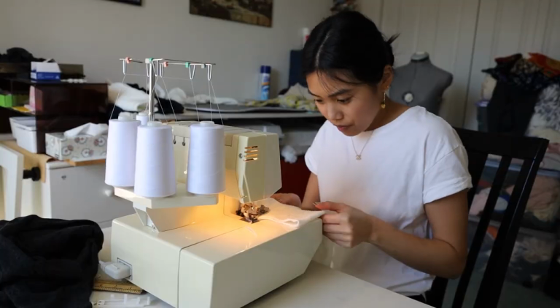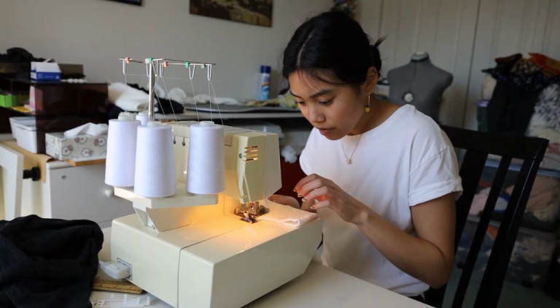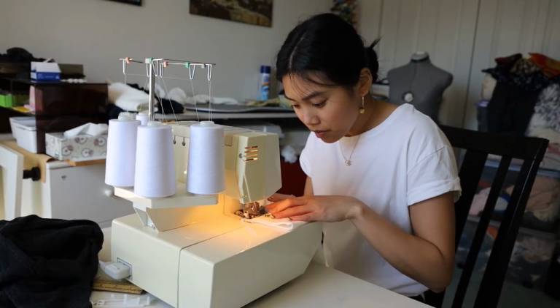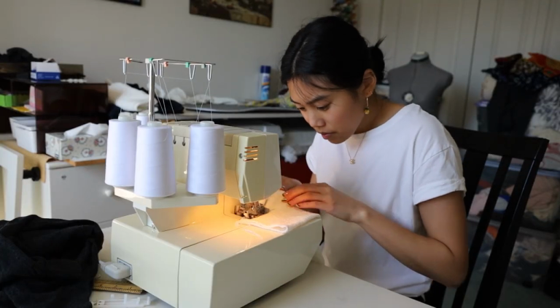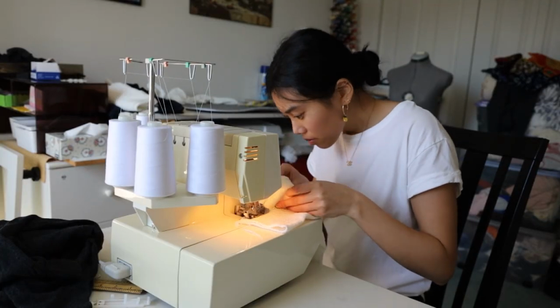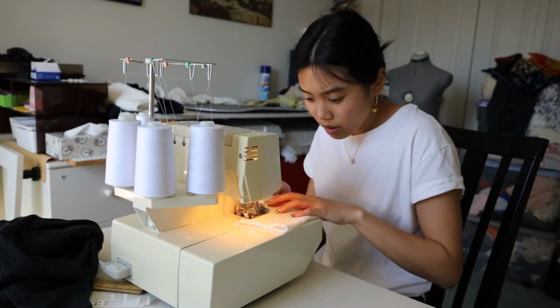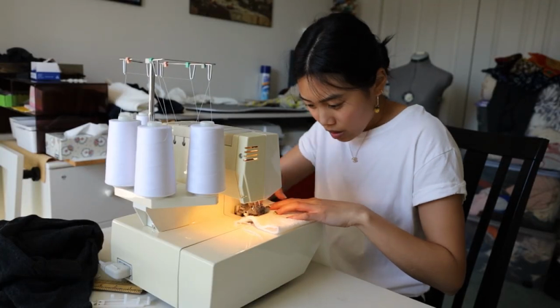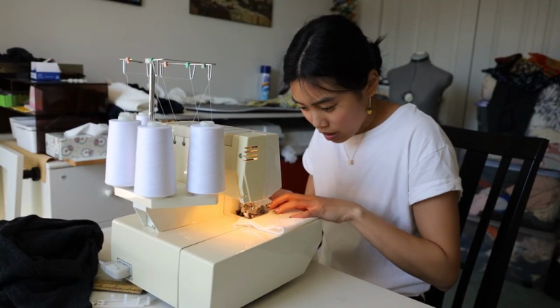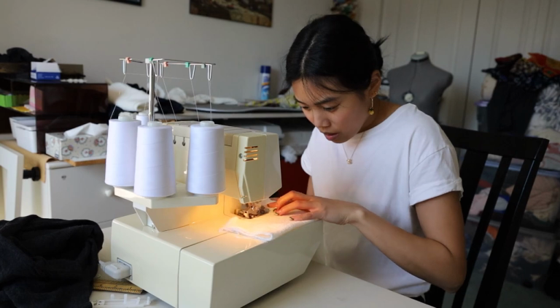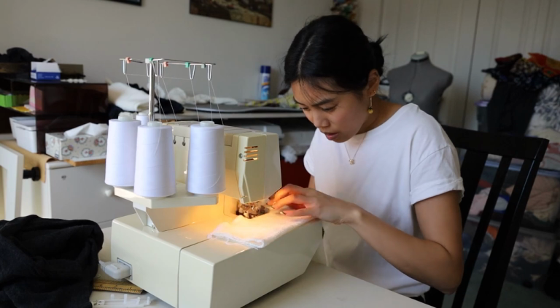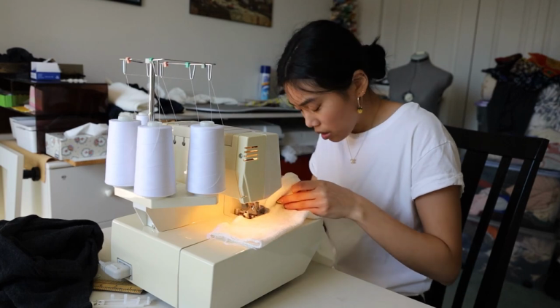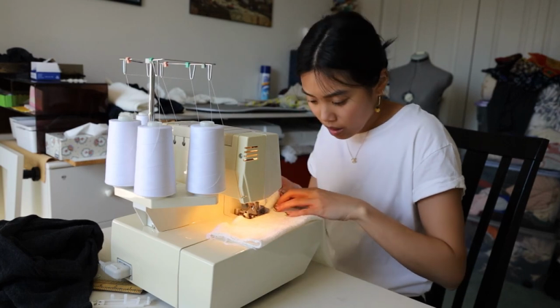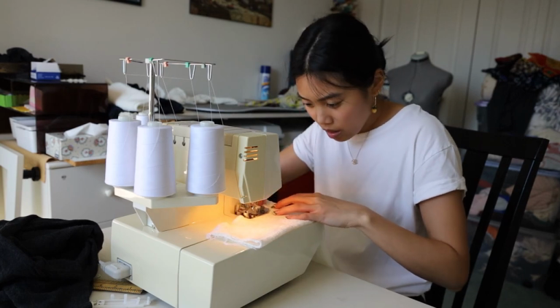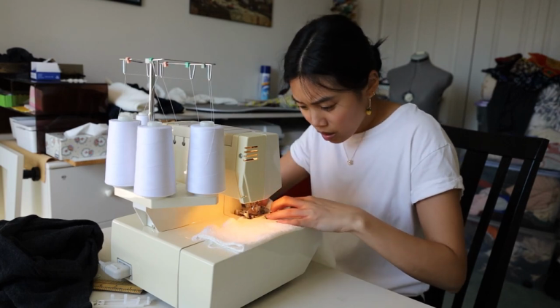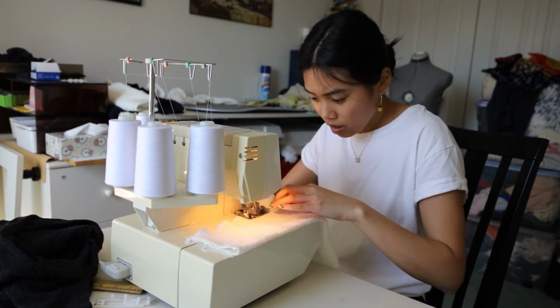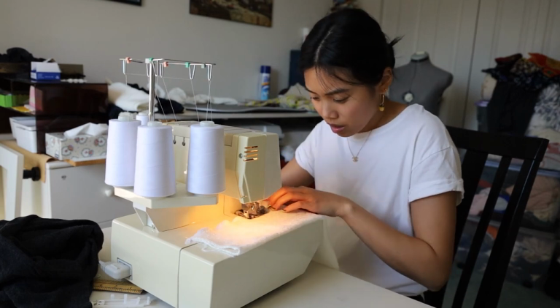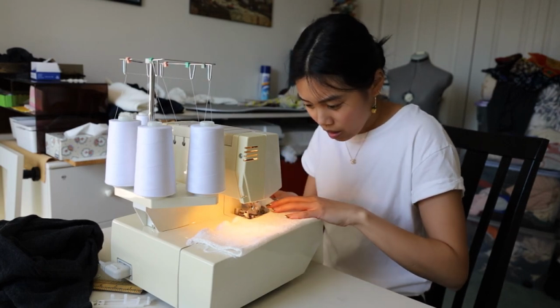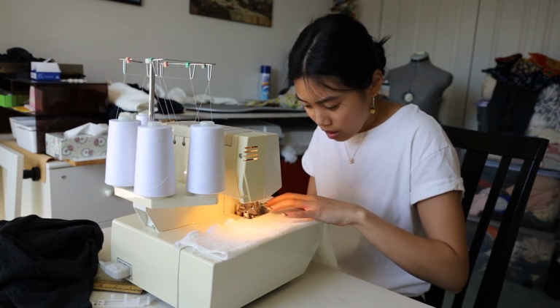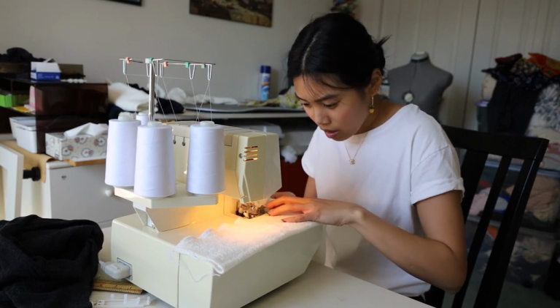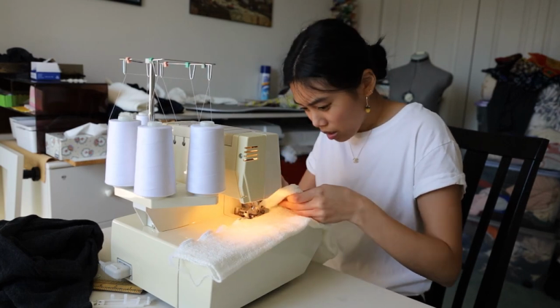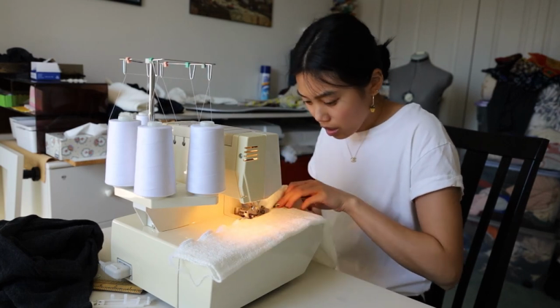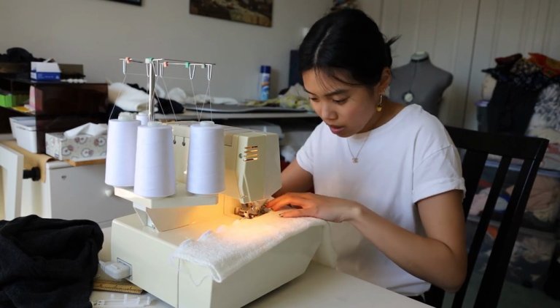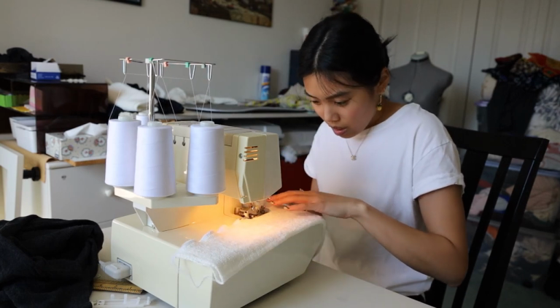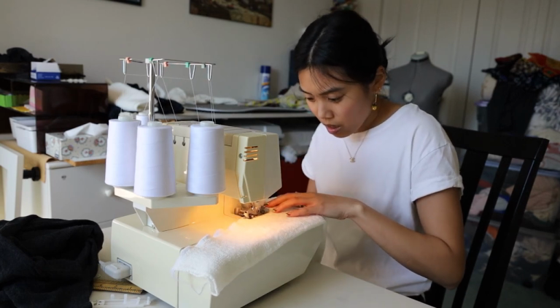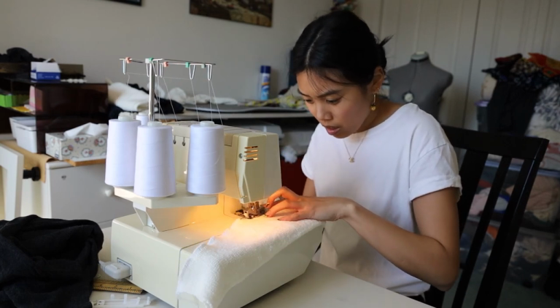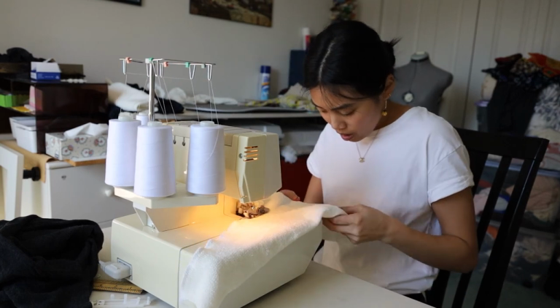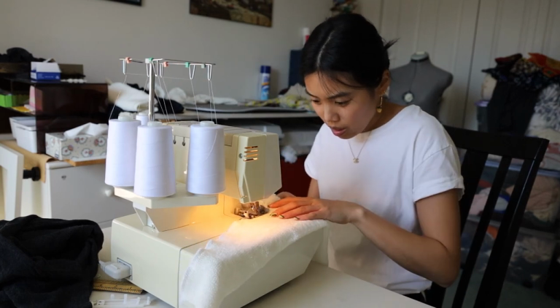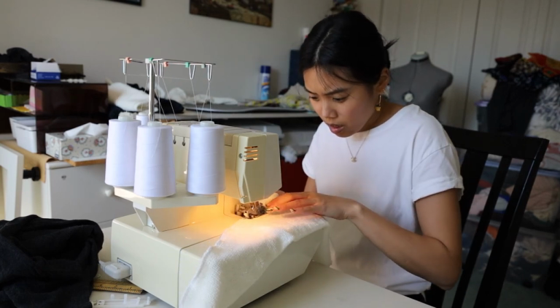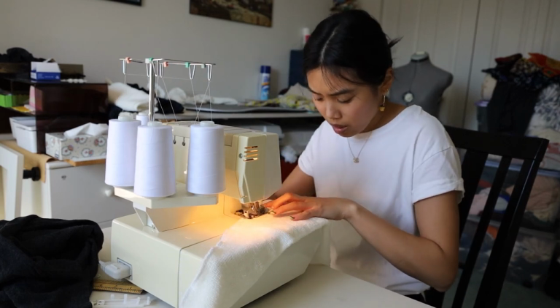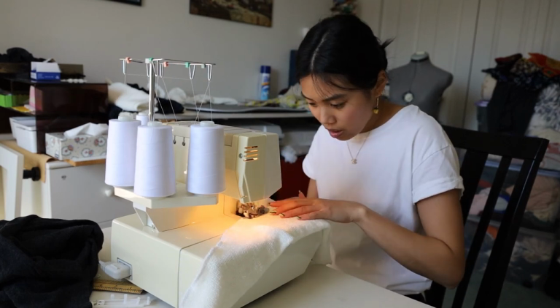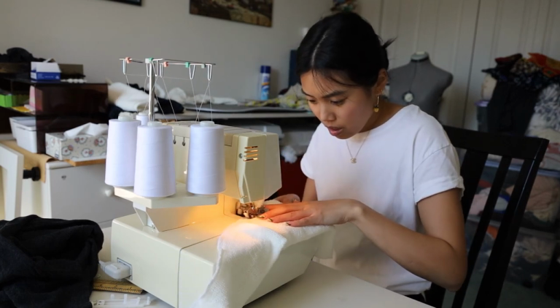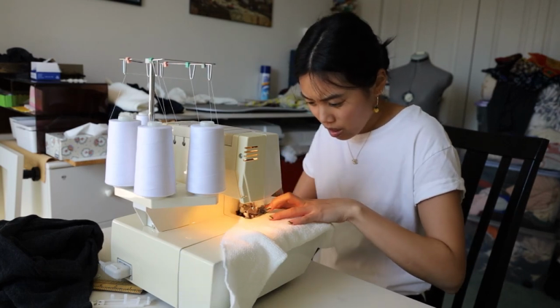For the sleeves I ended up extending them with some leftover fabric. I forgot to film it but you'll be able to see it in the final try-on.